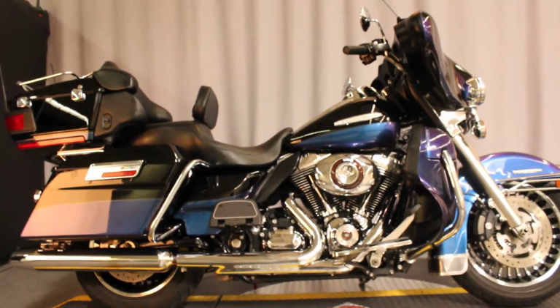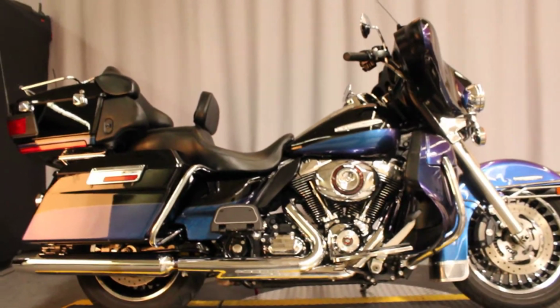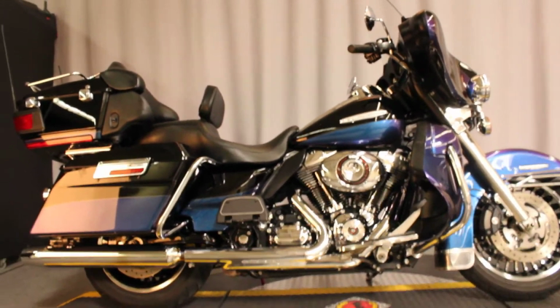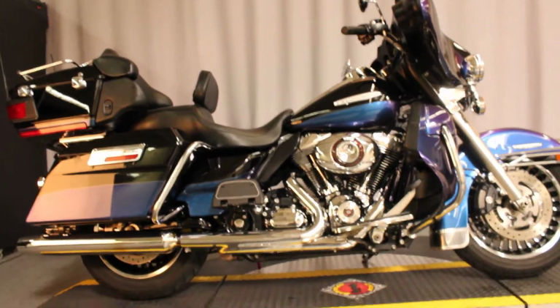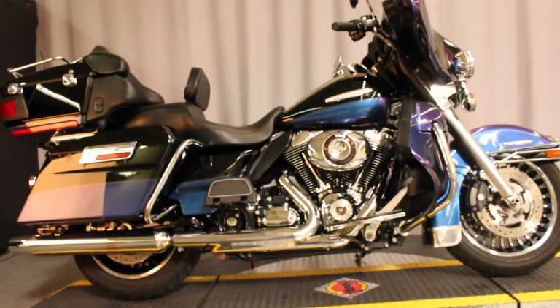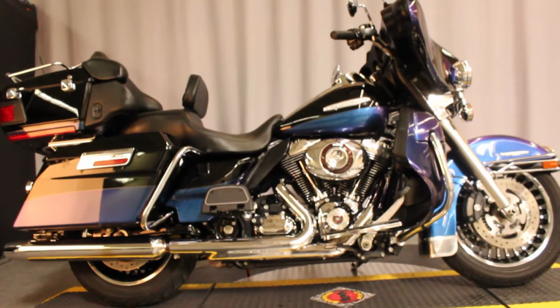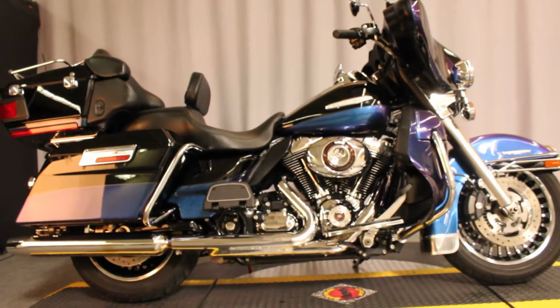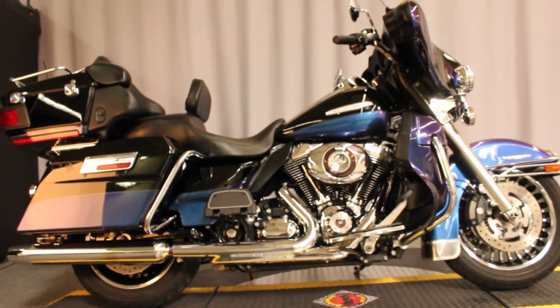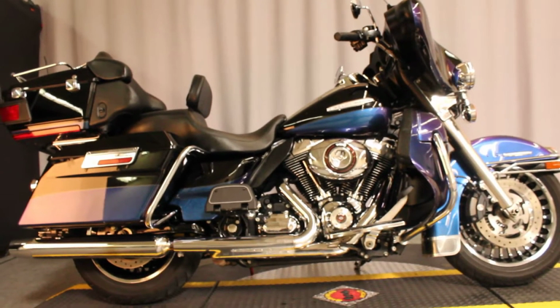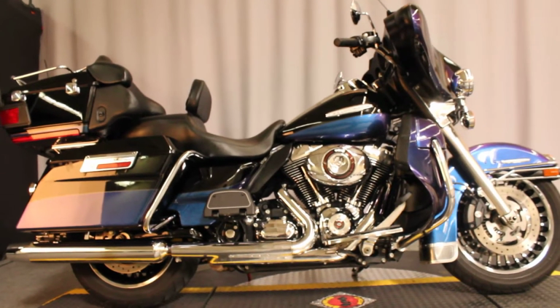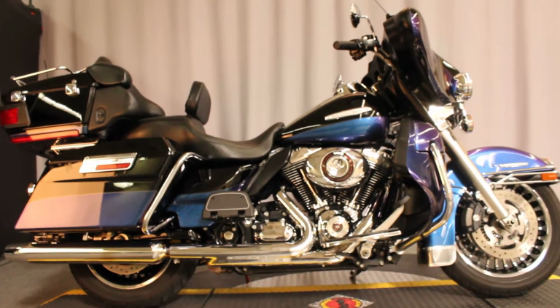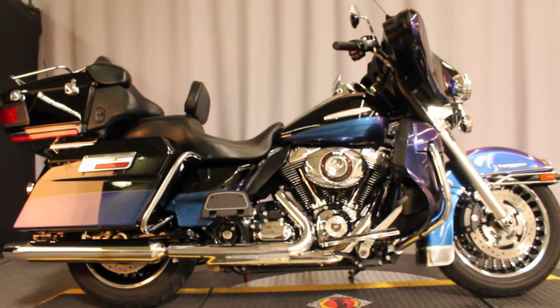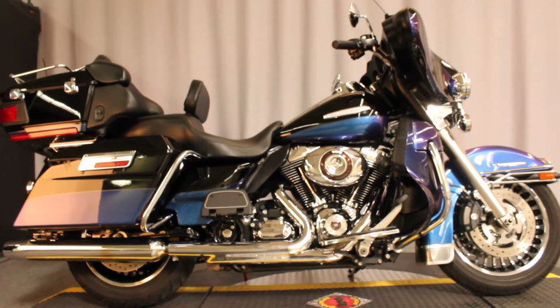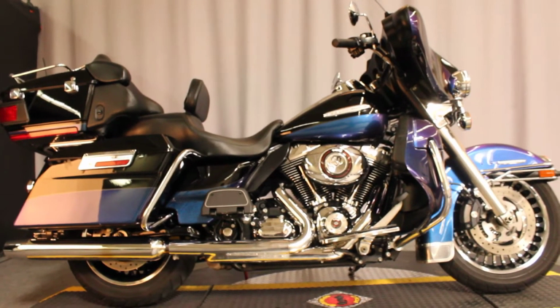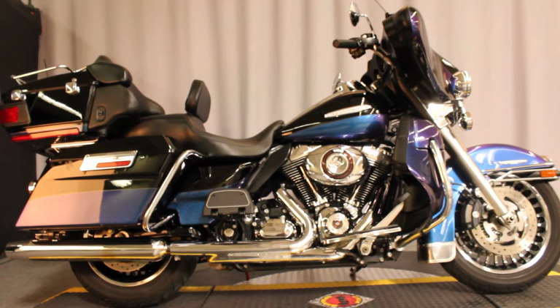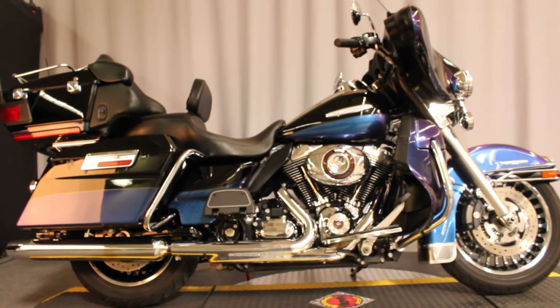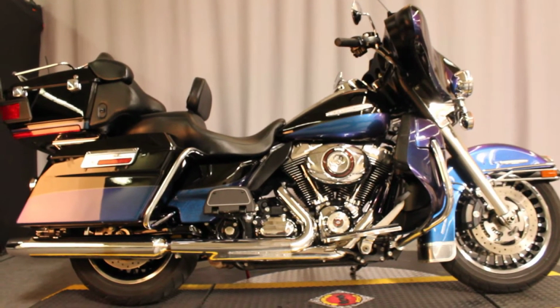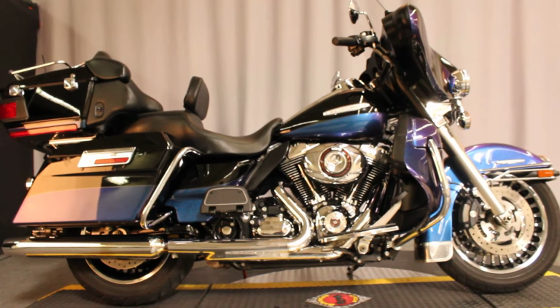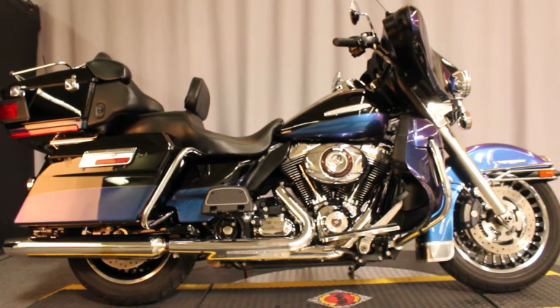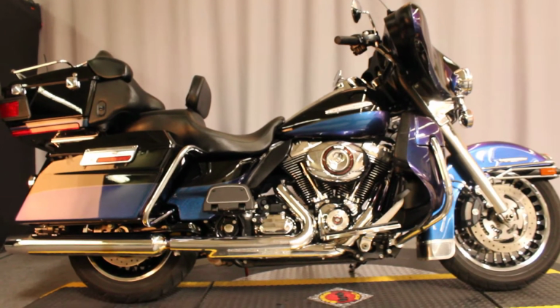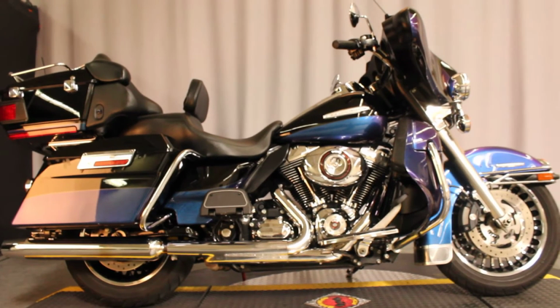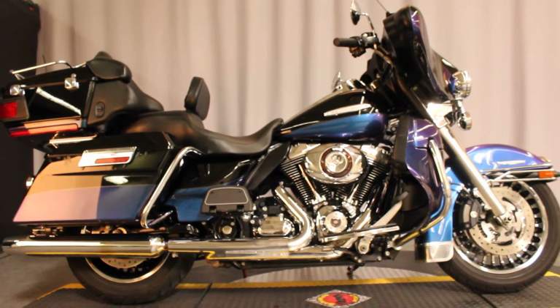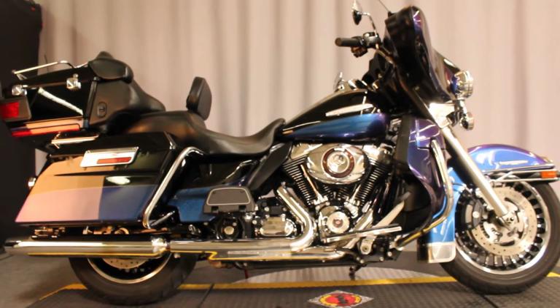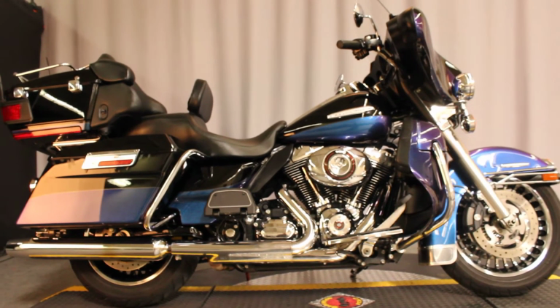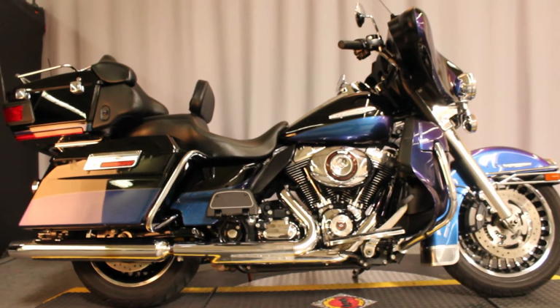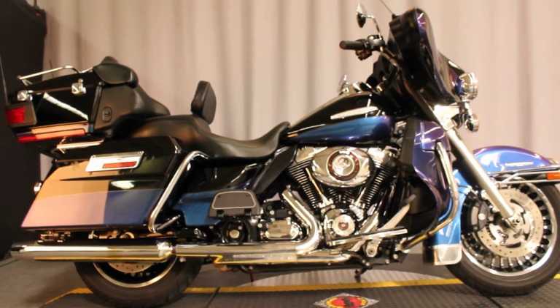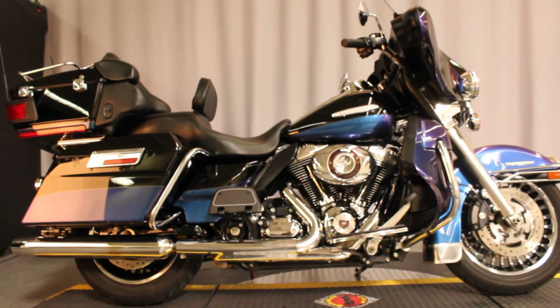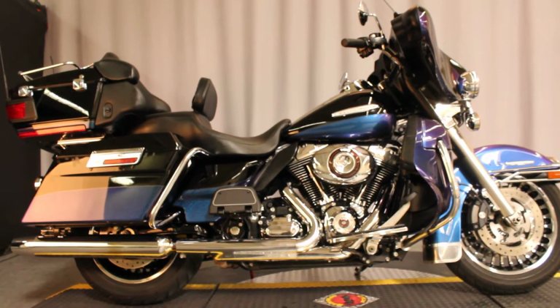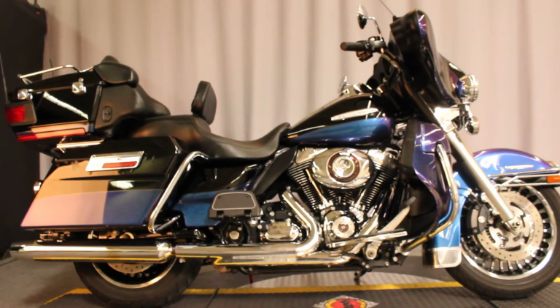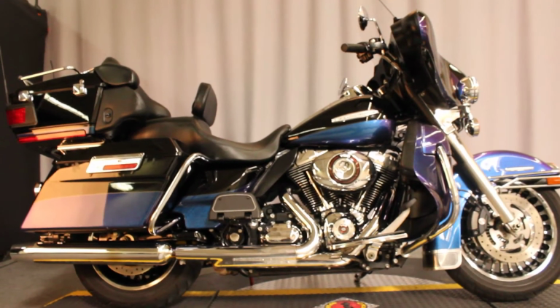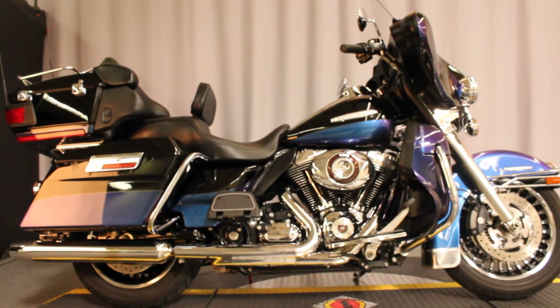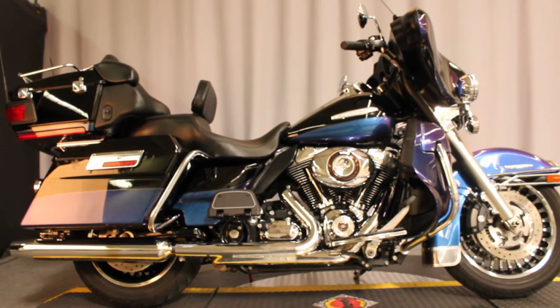It is available for test rides seven days a week at Biggs Harley-Davidson in San Marcos.